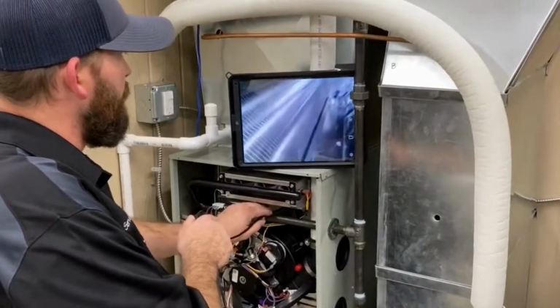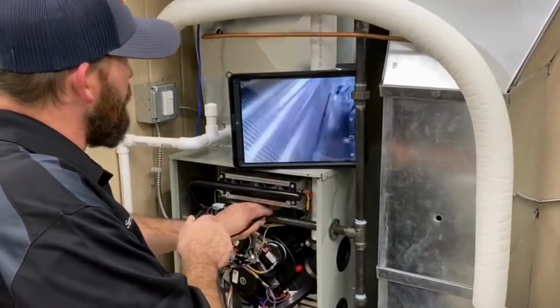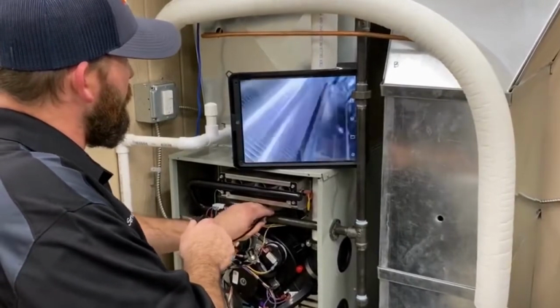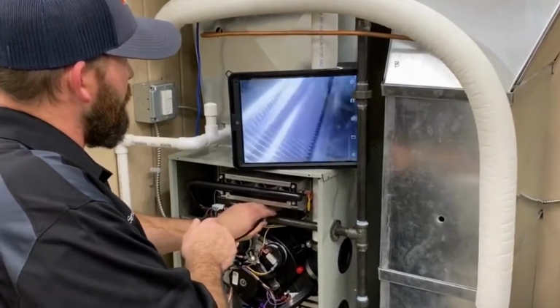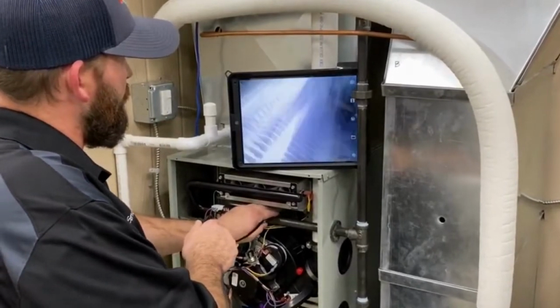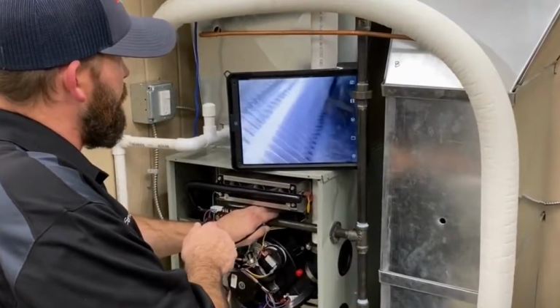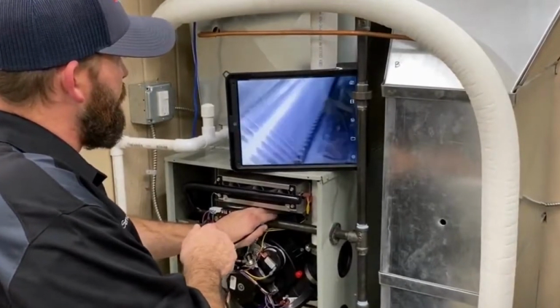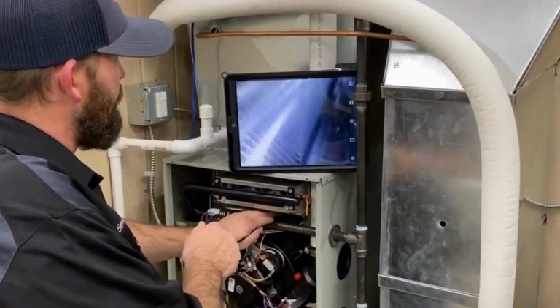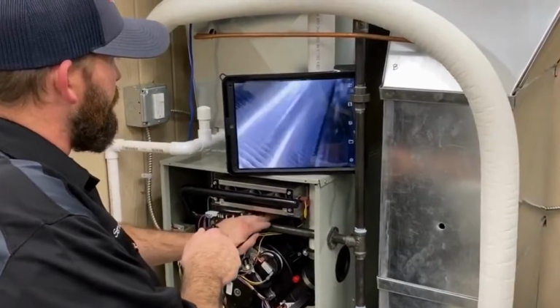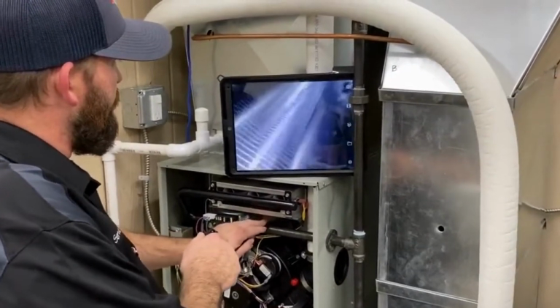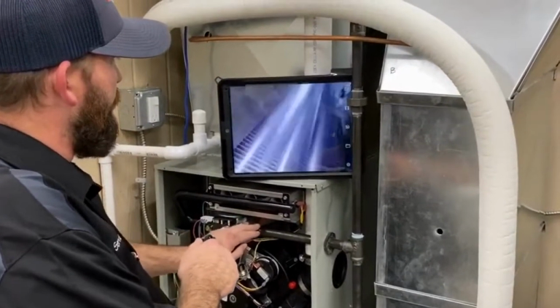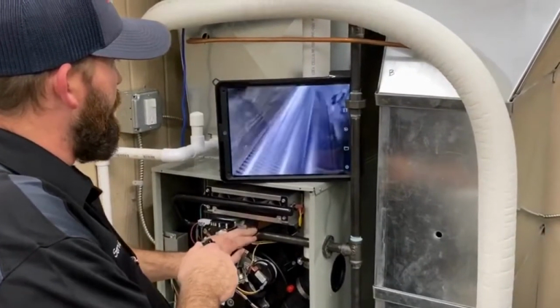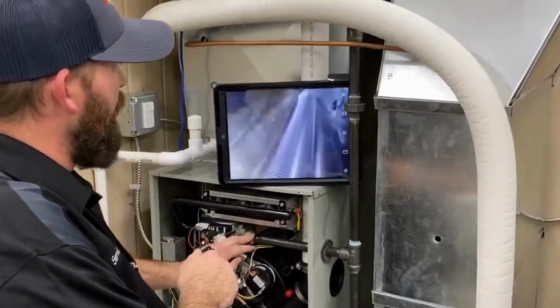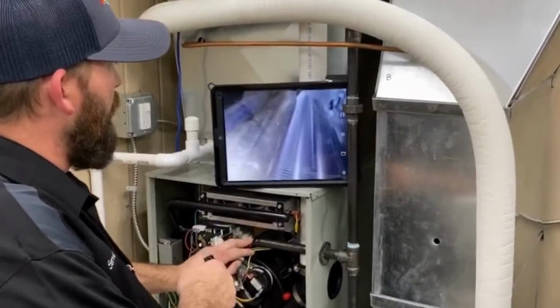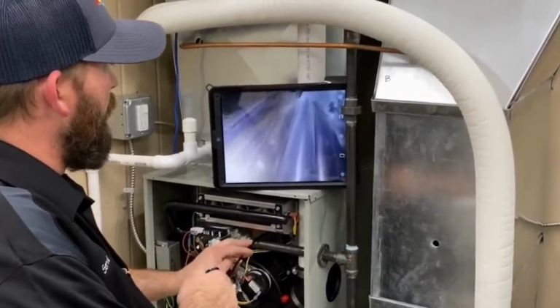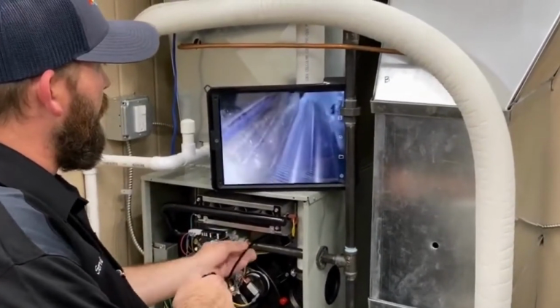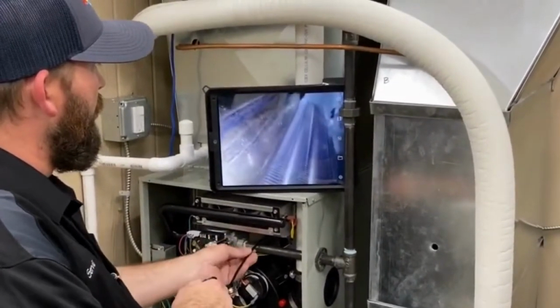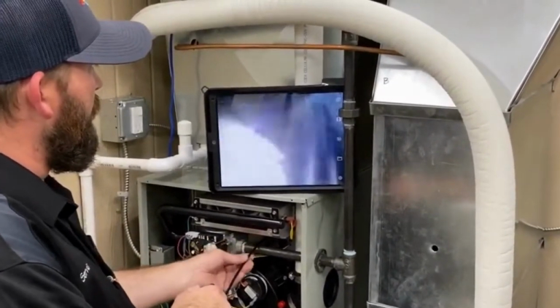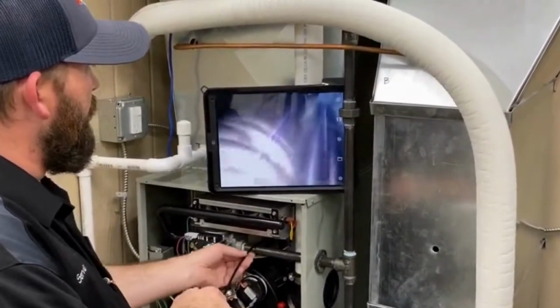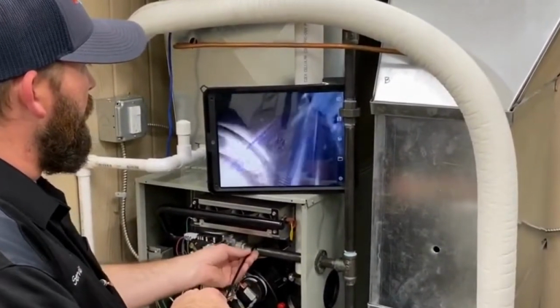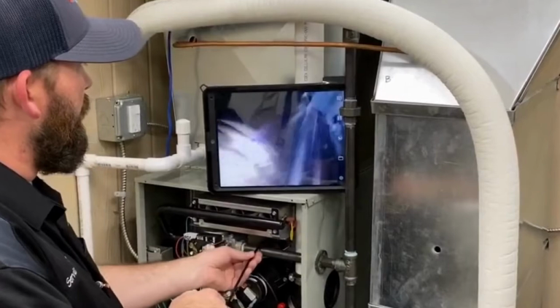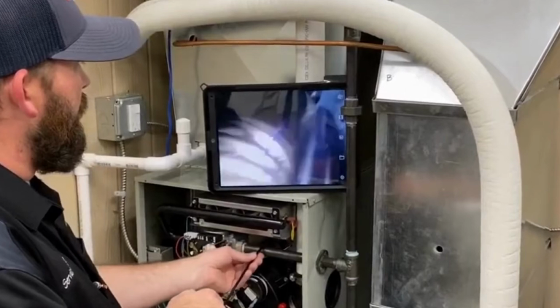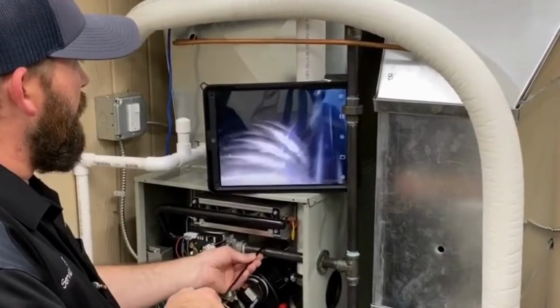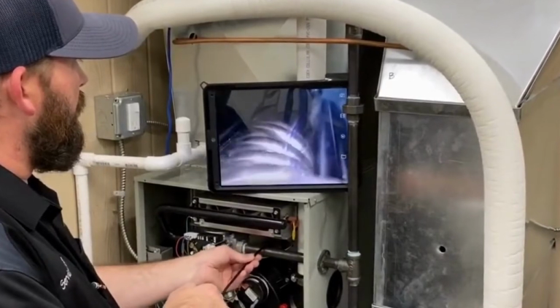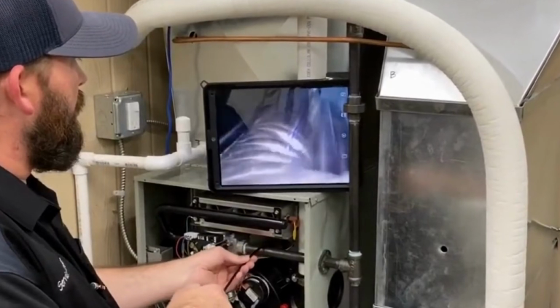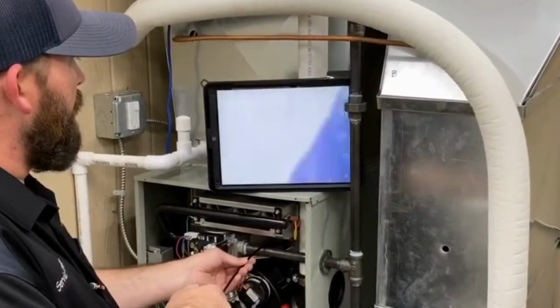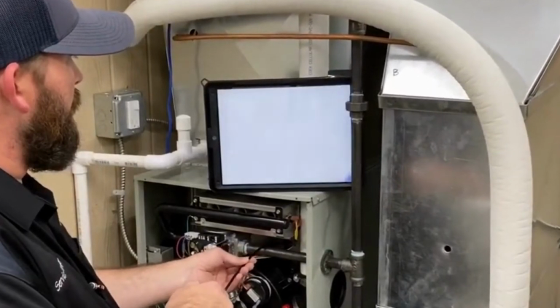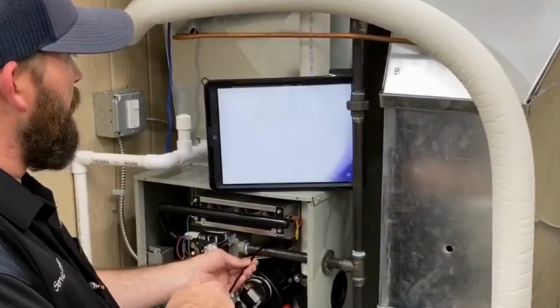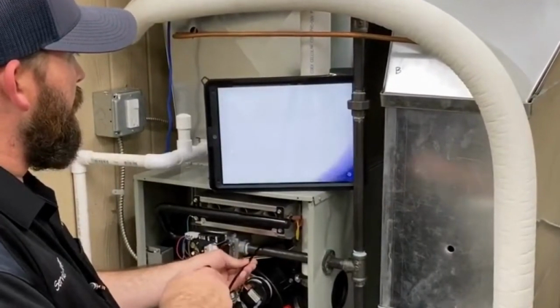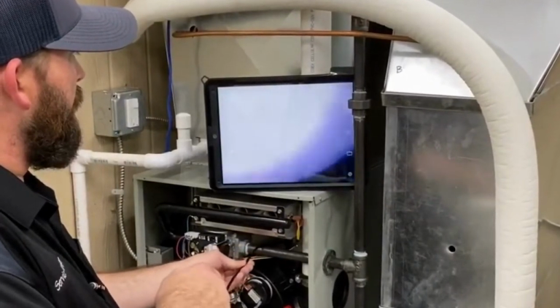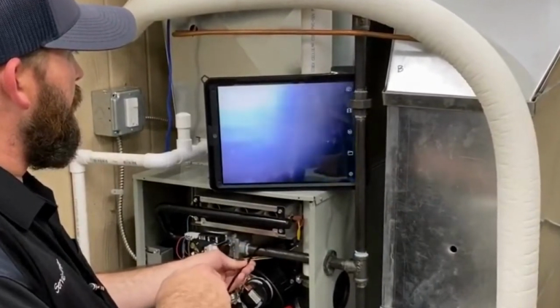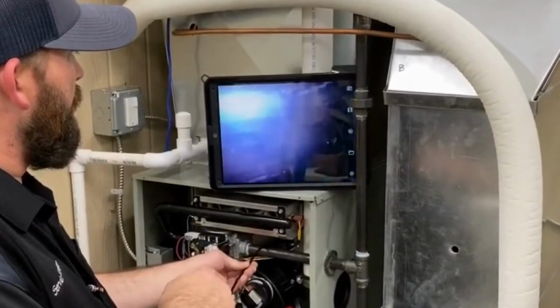So if a service tech finds a crack, then what? They're going to put a red tag on it, and you absolutely should not use that furnace under any circumstances.